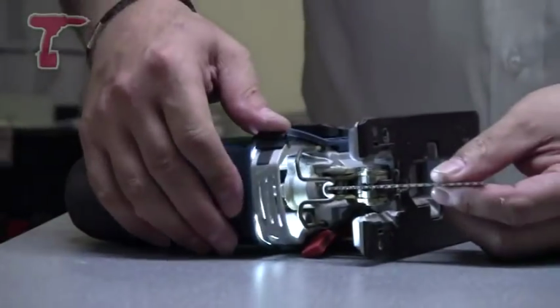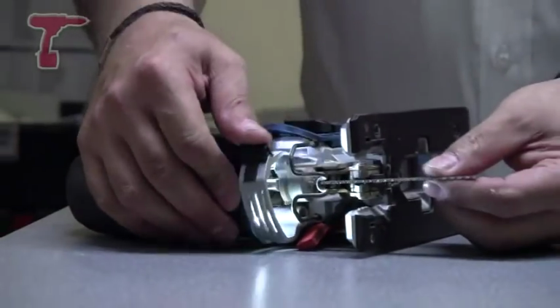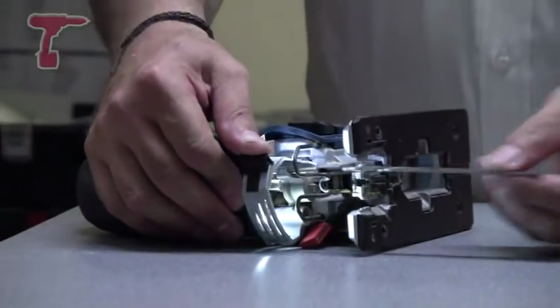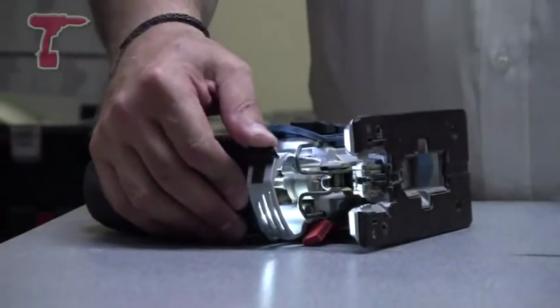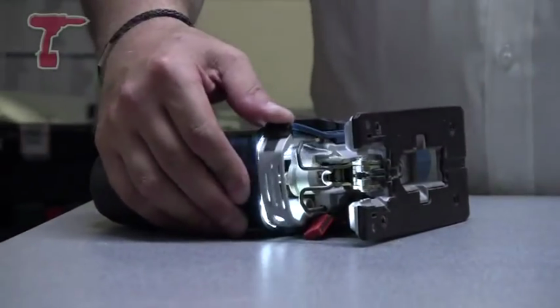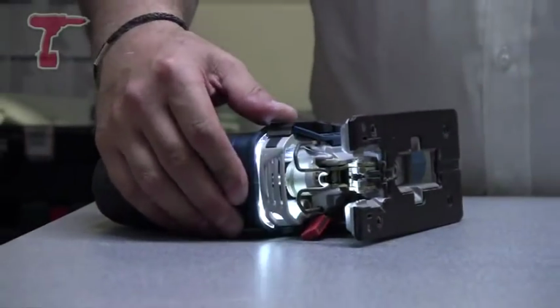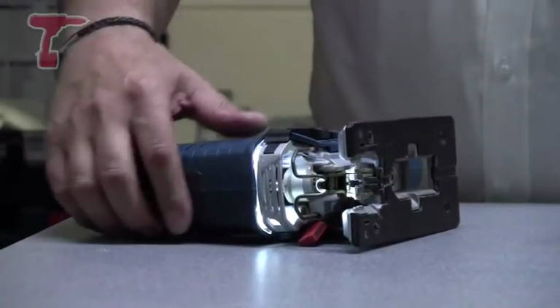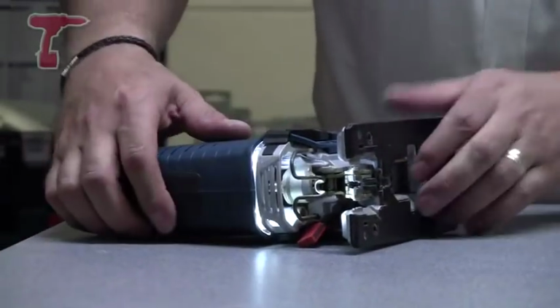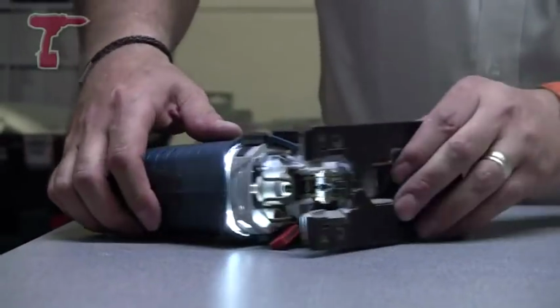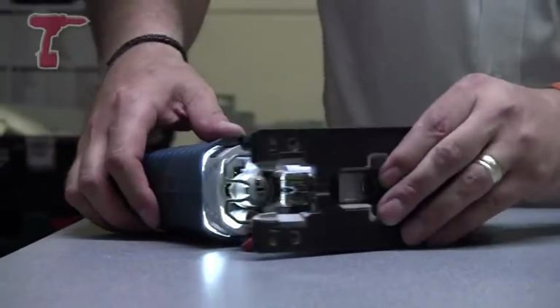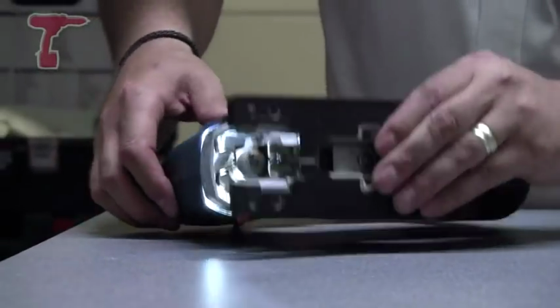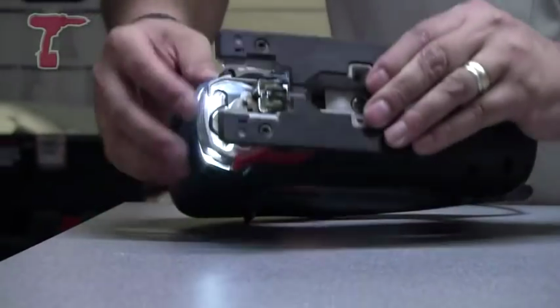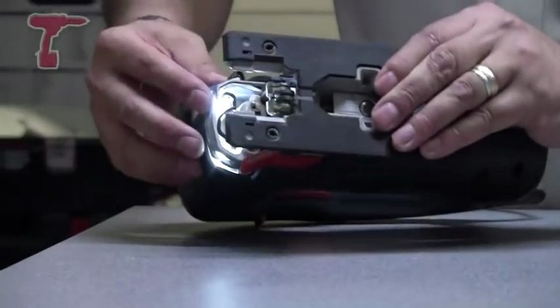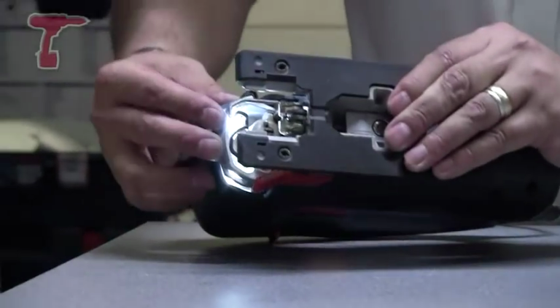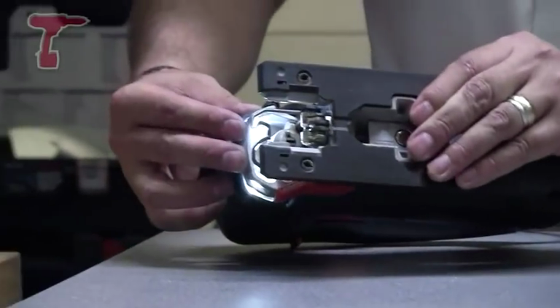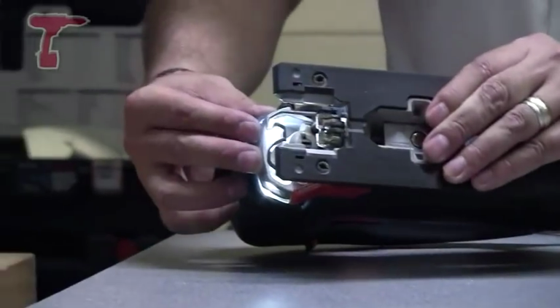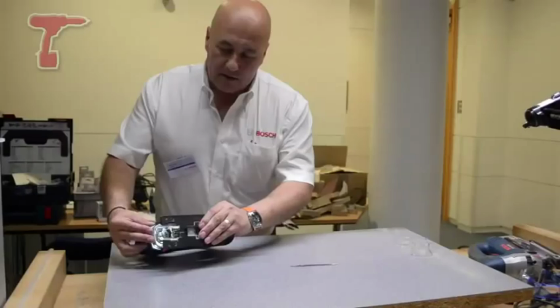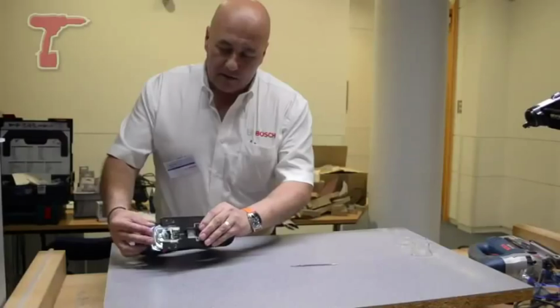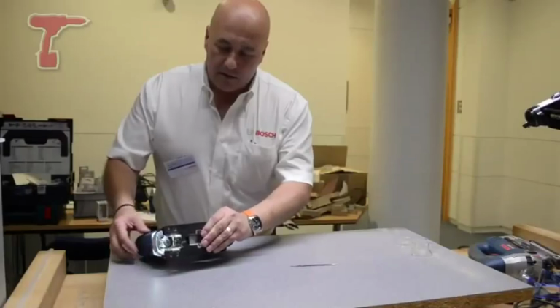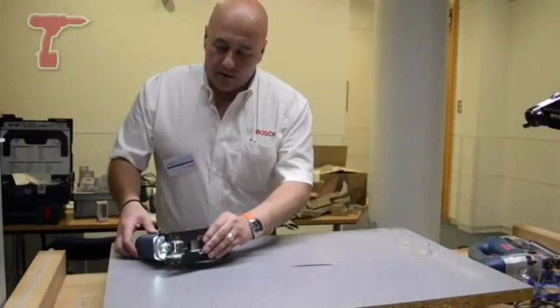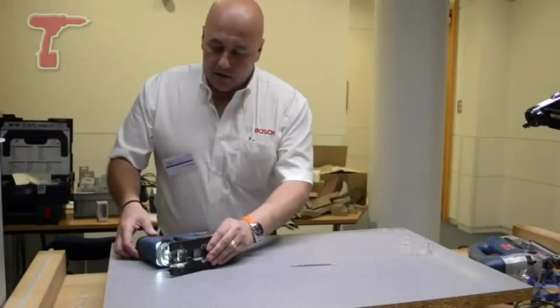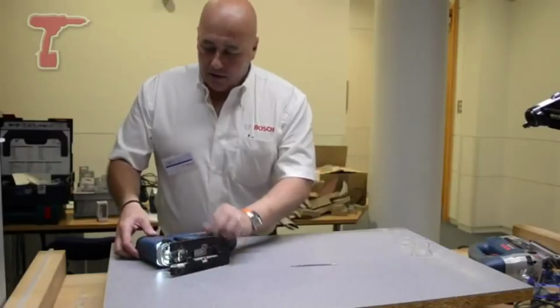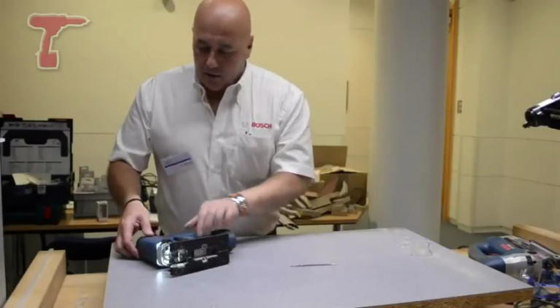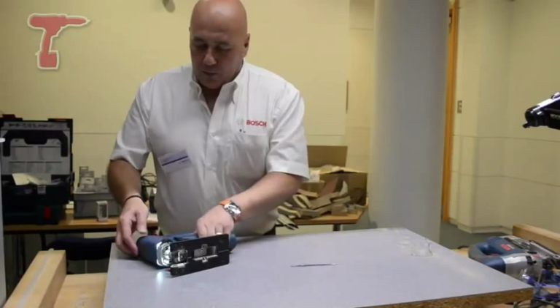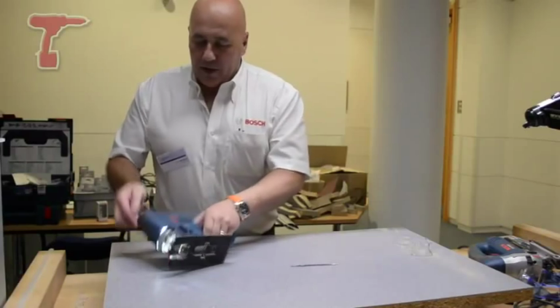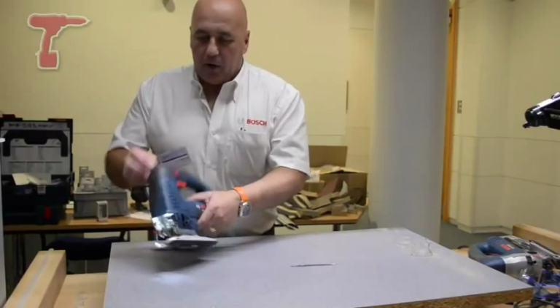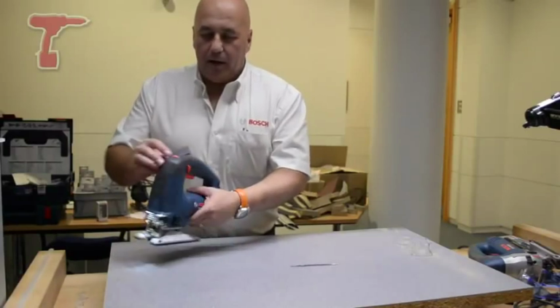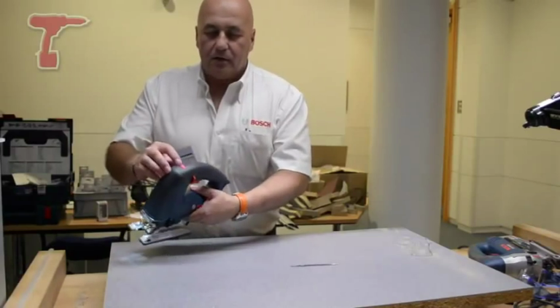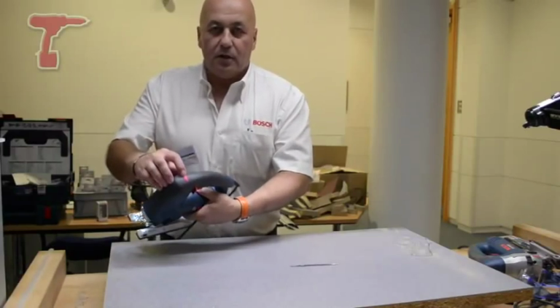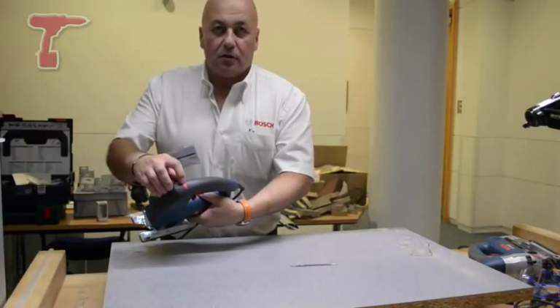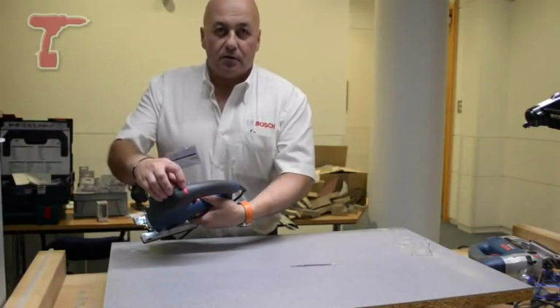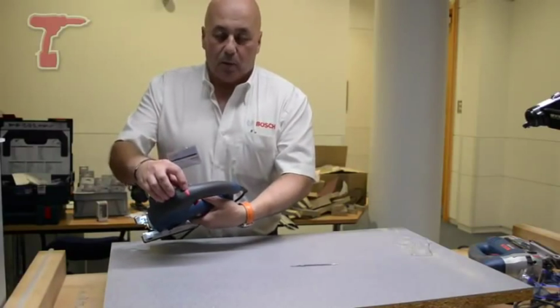Remove the blade and, as you can see inside, there are two LED lights operated by the switch on the top.